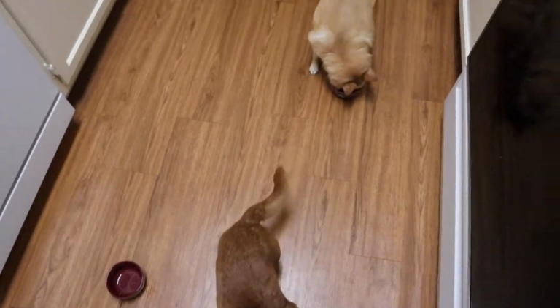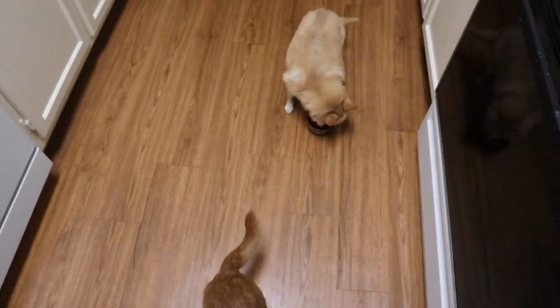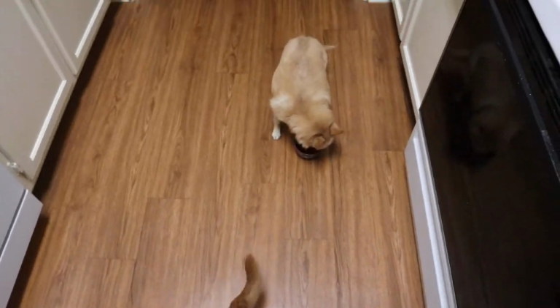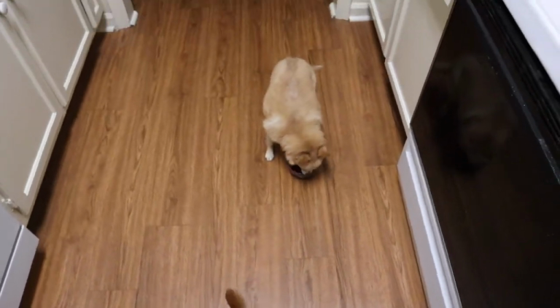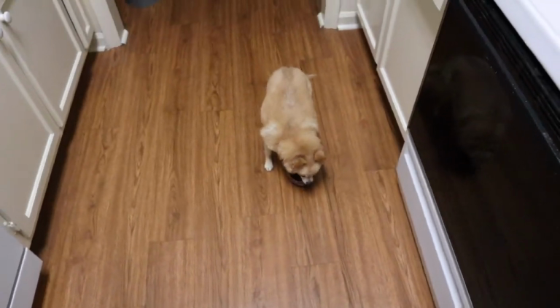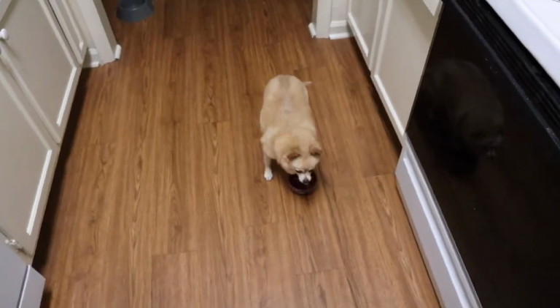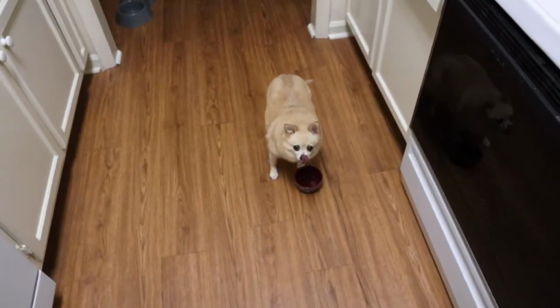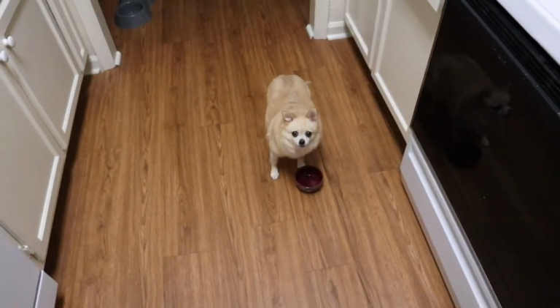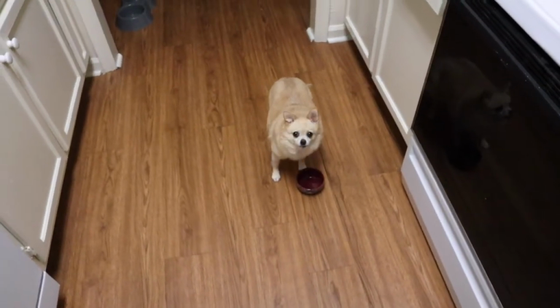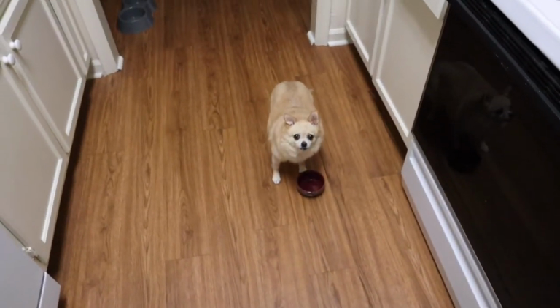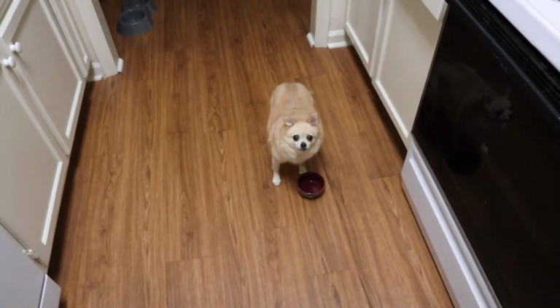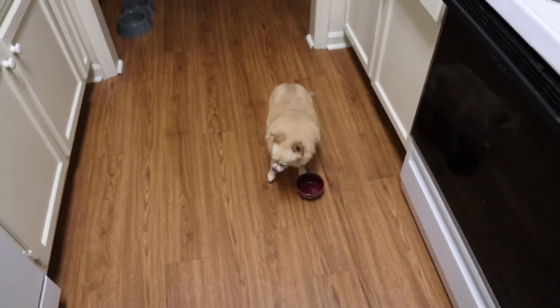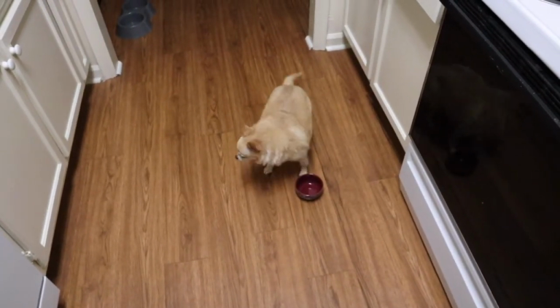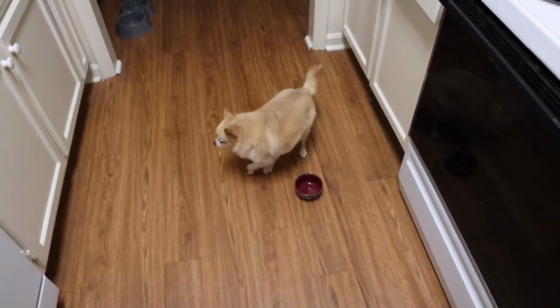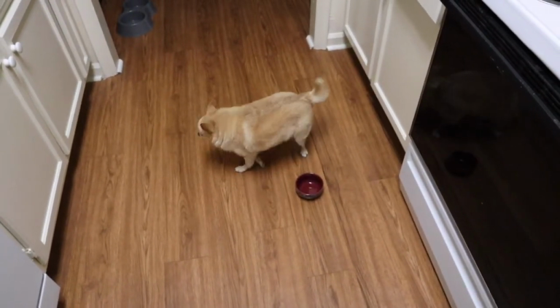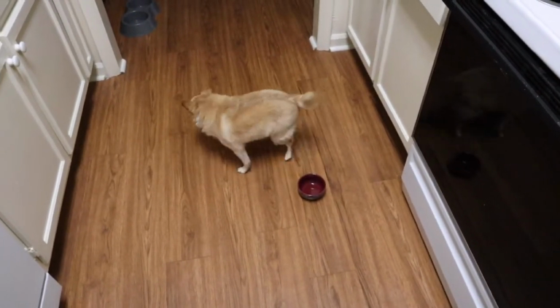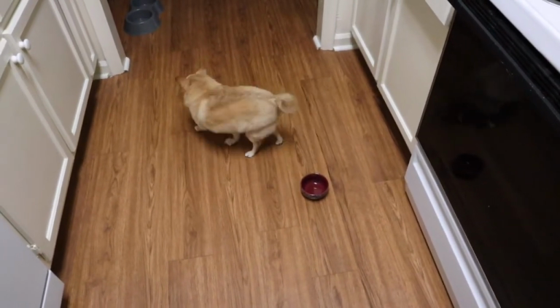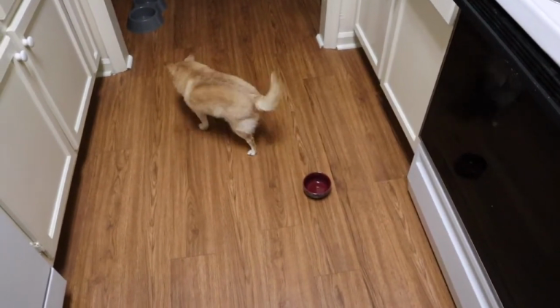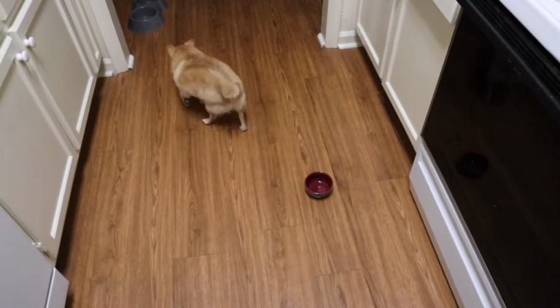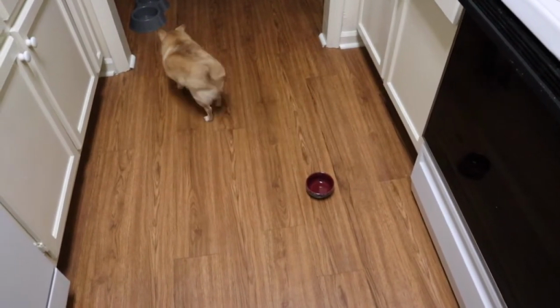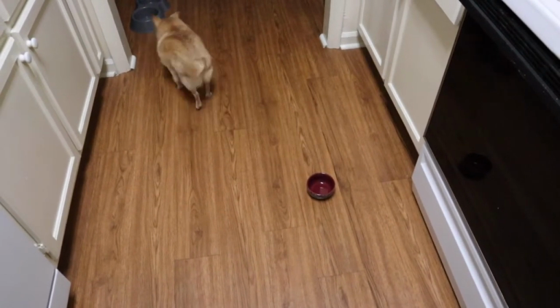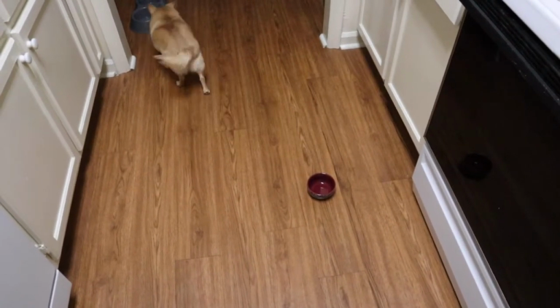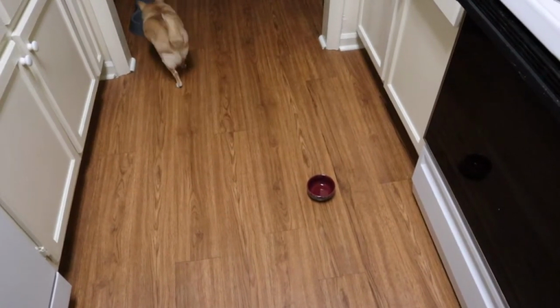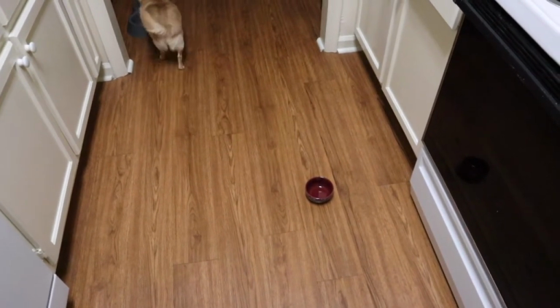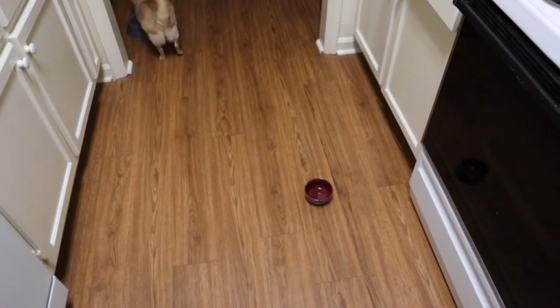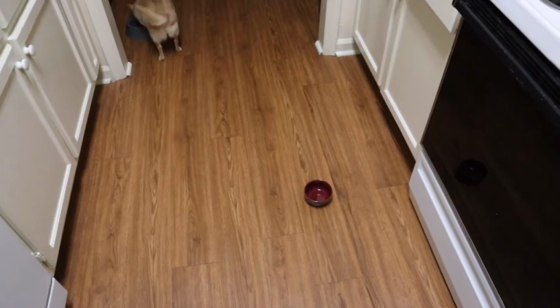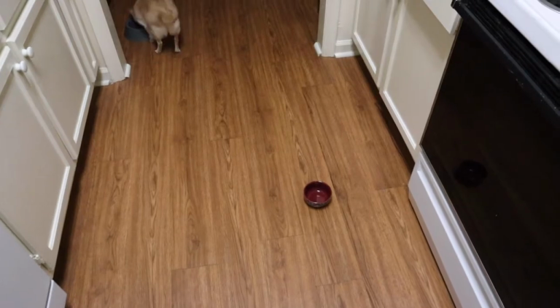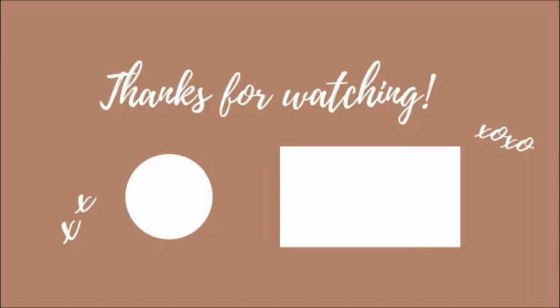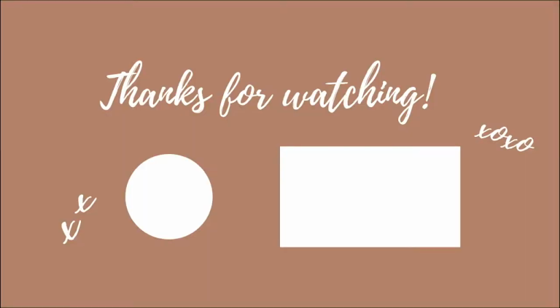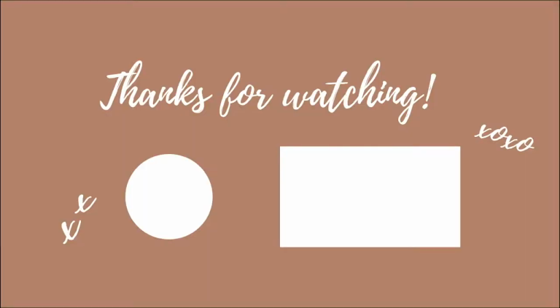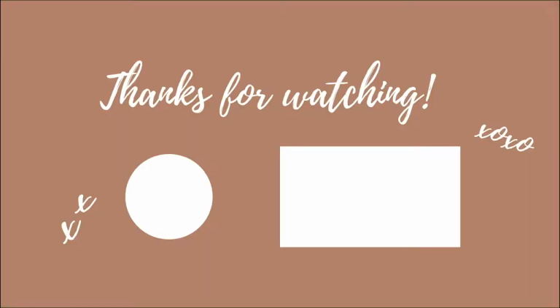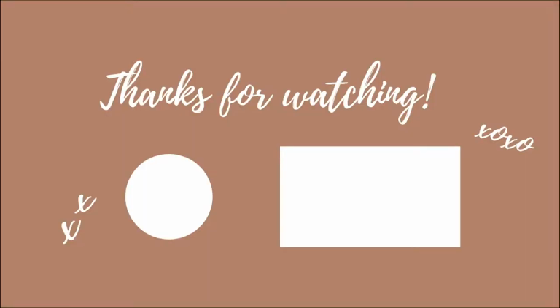Thank you so much for watching, you guys. Please like and subscribe if you like this video, and I'll talk to you later. See you then.